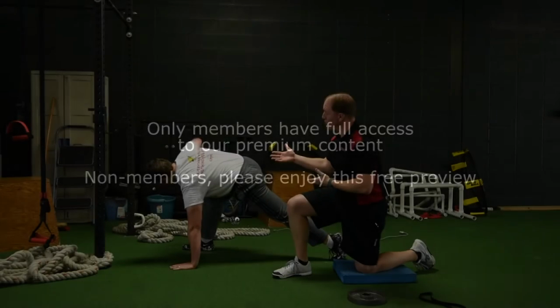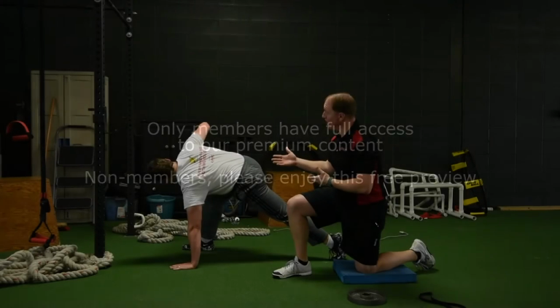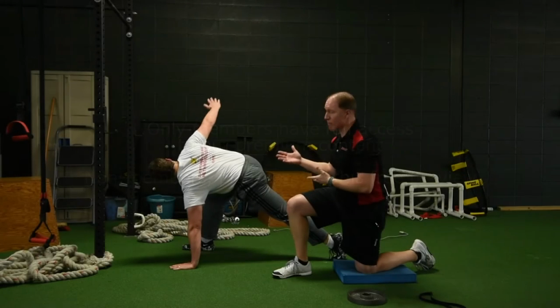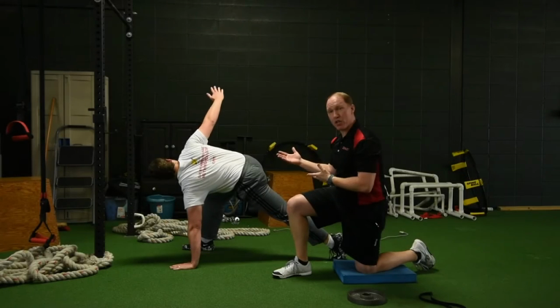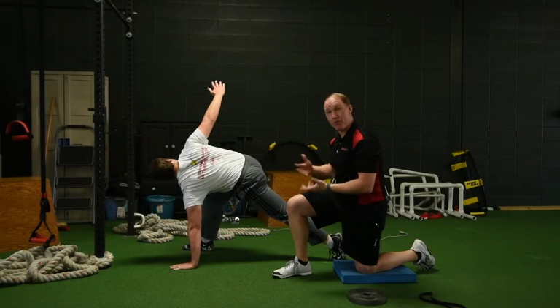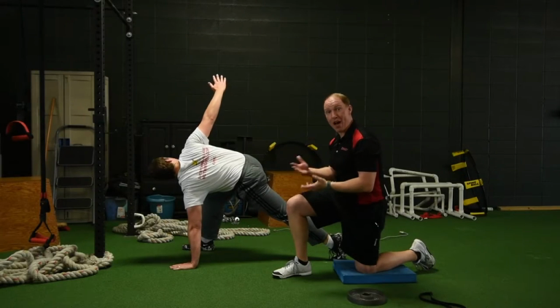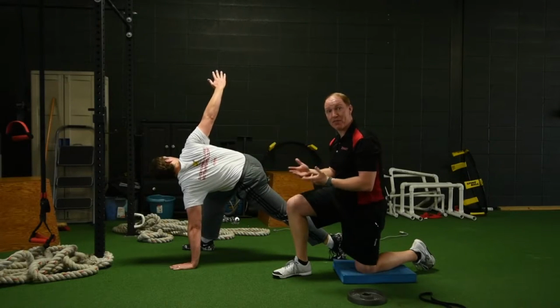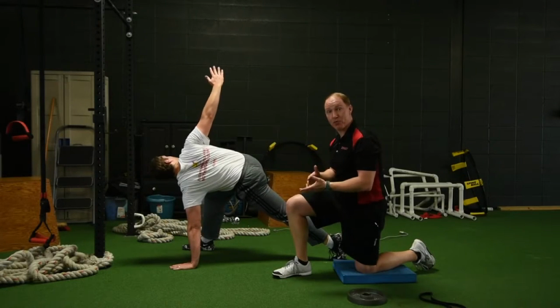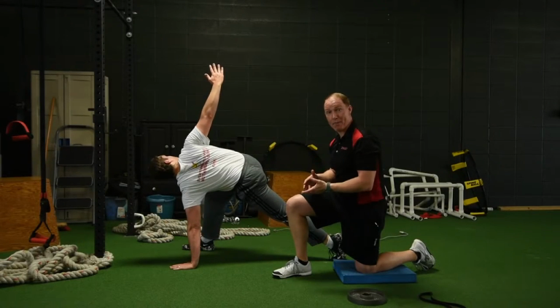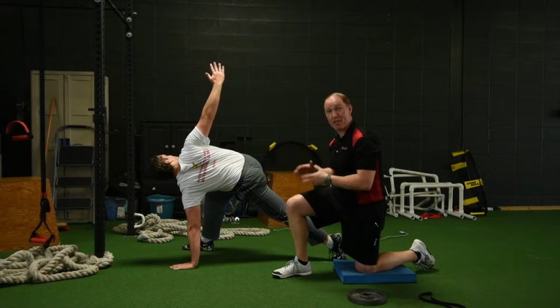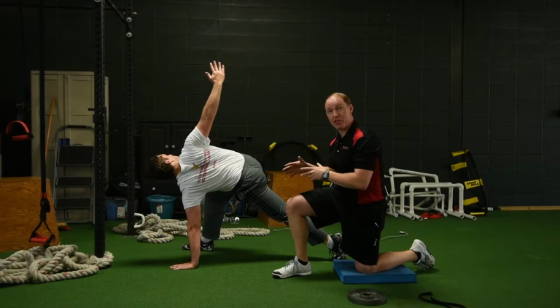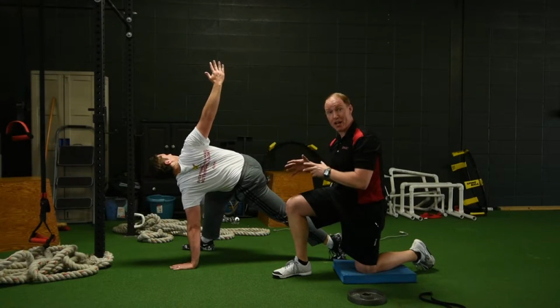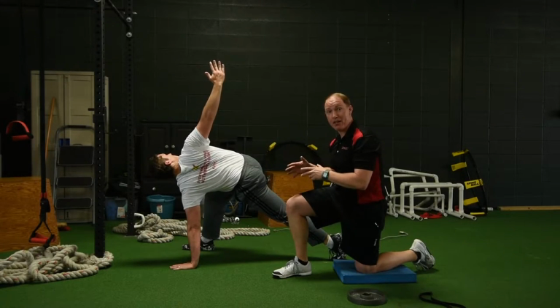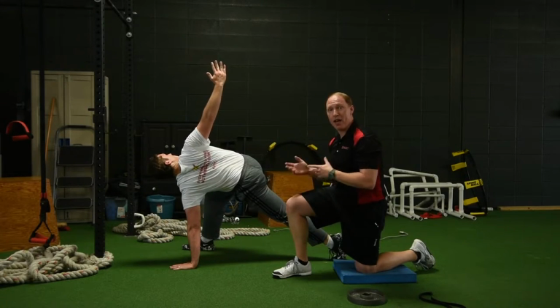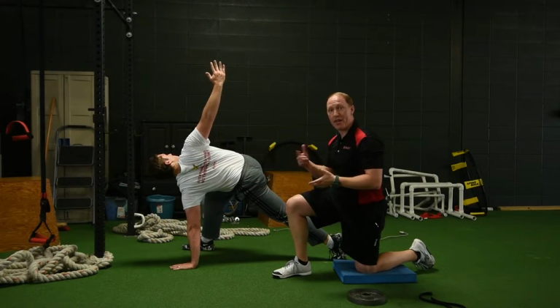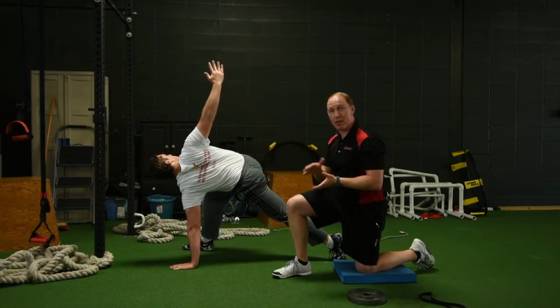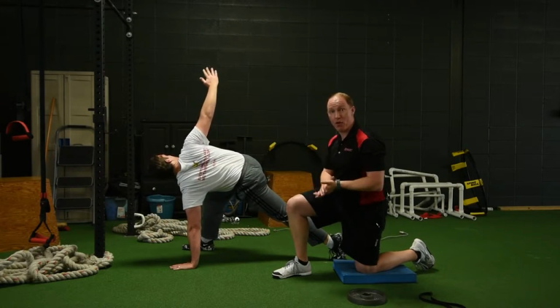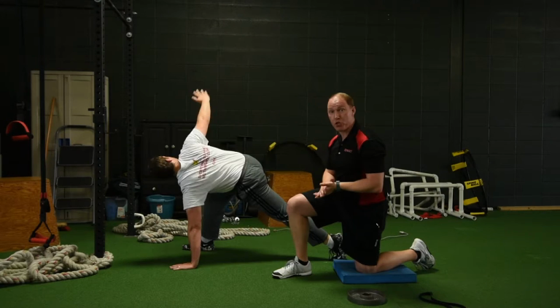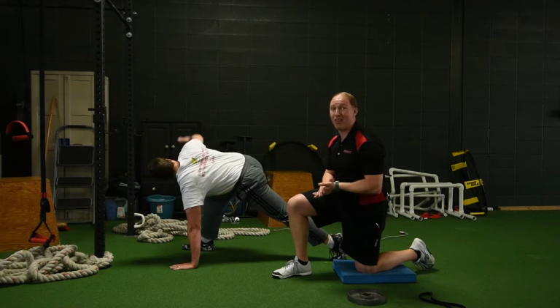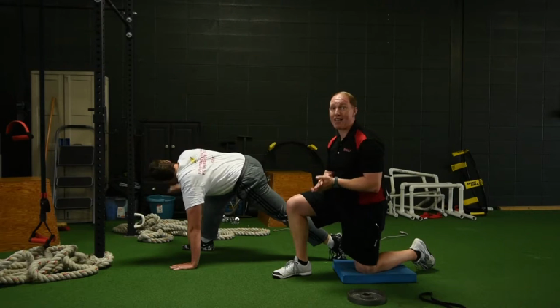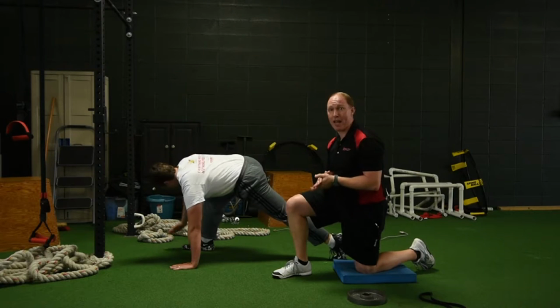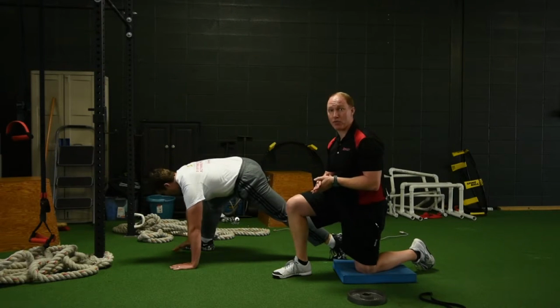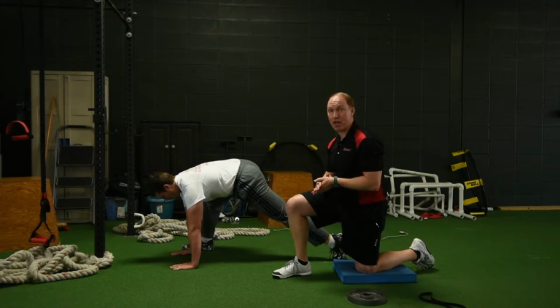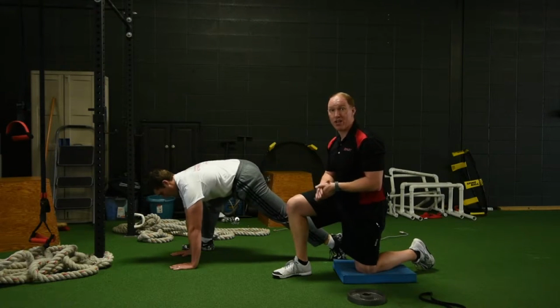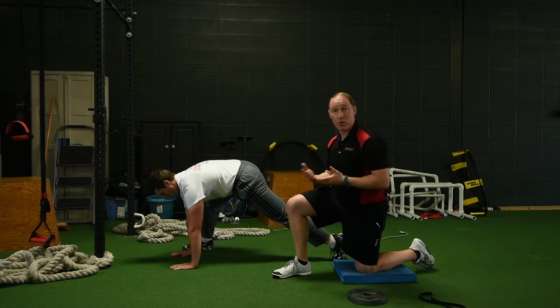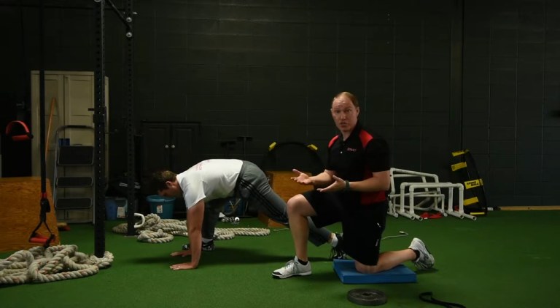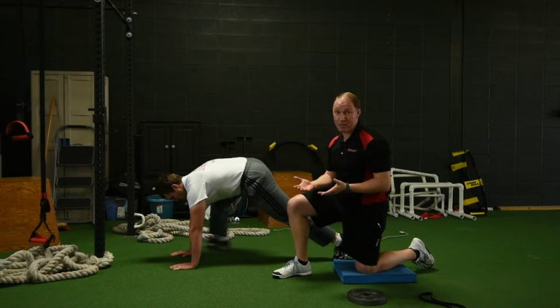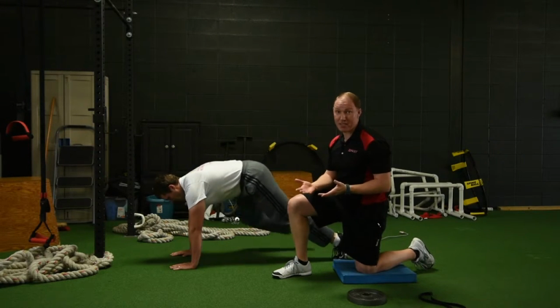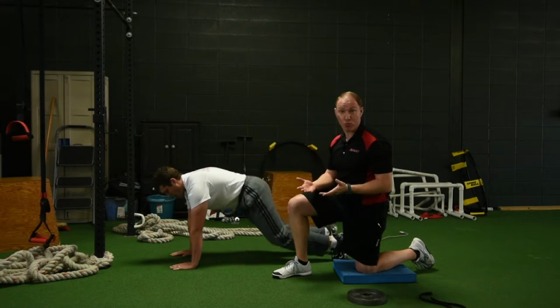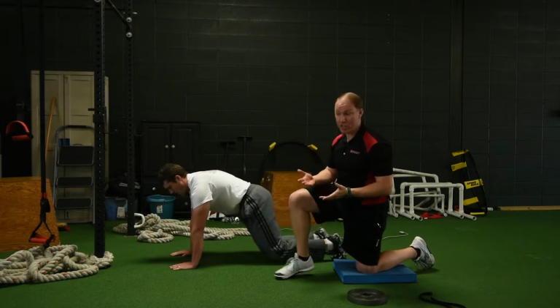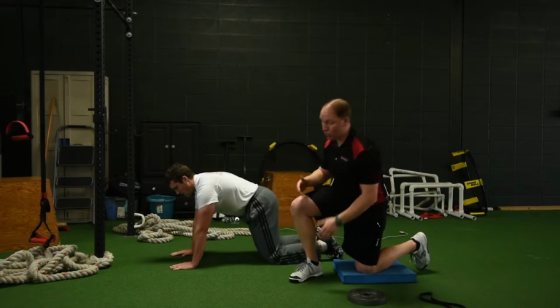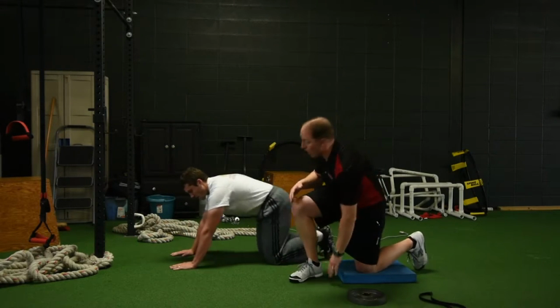Generally, I'm just going to do five to six reps each side, and then I'm going to move on to our last exercise, which is just a basic reaching squat.